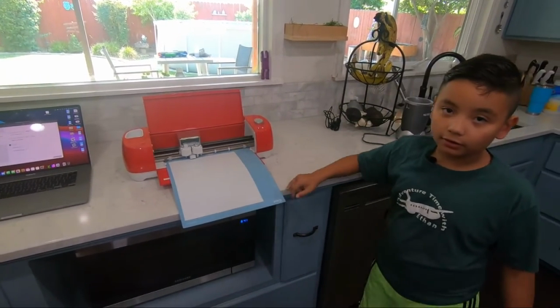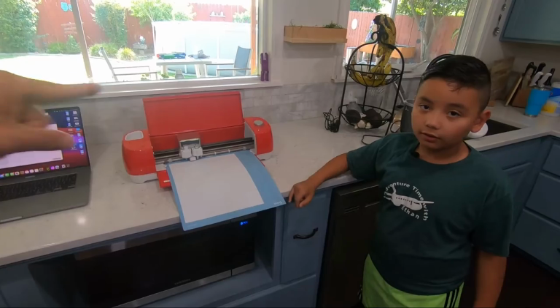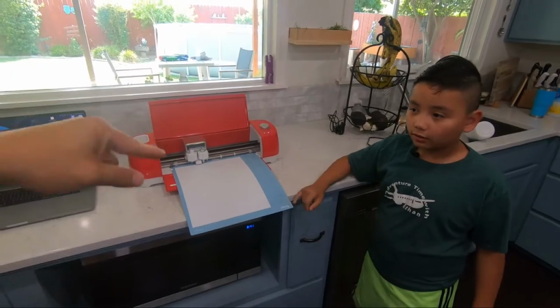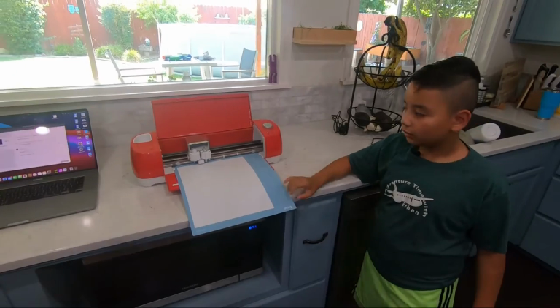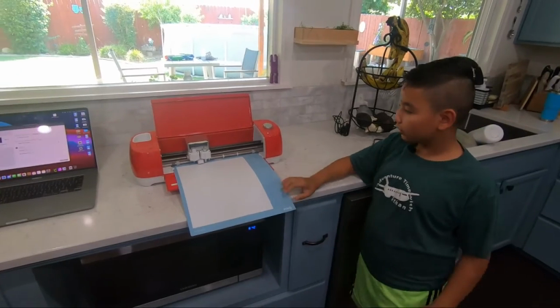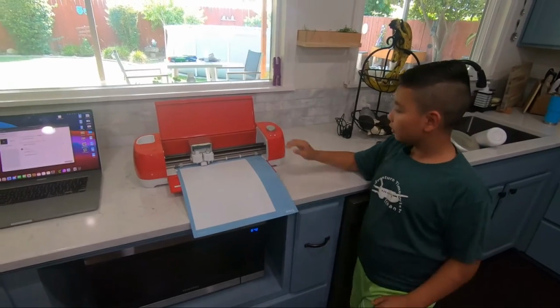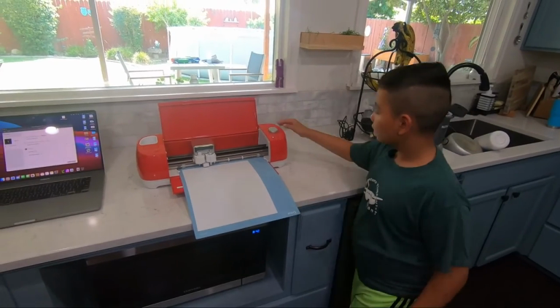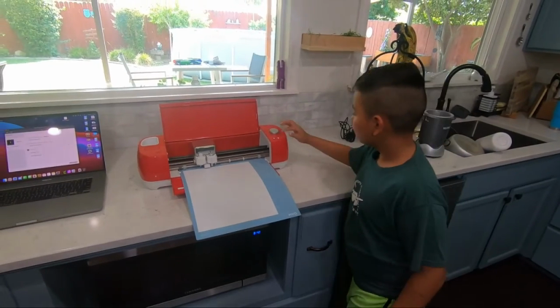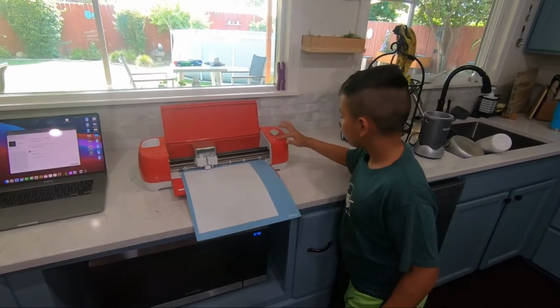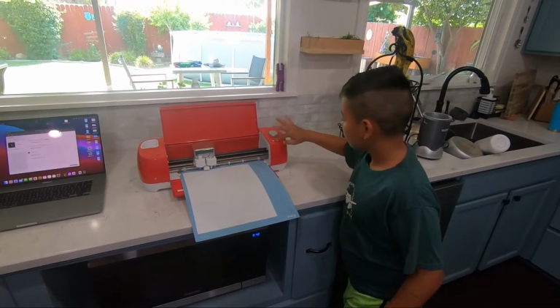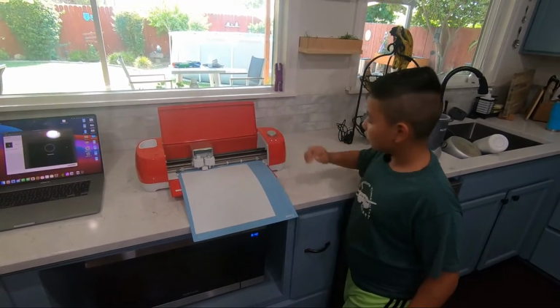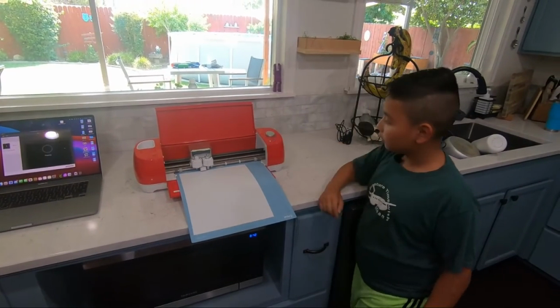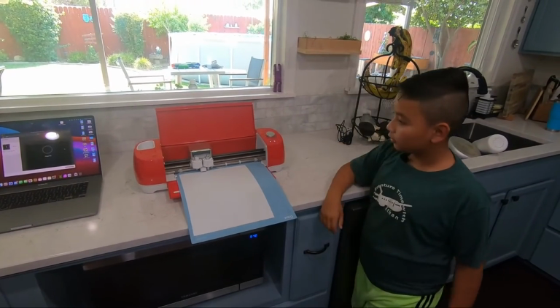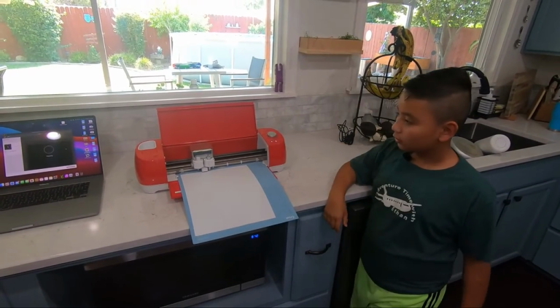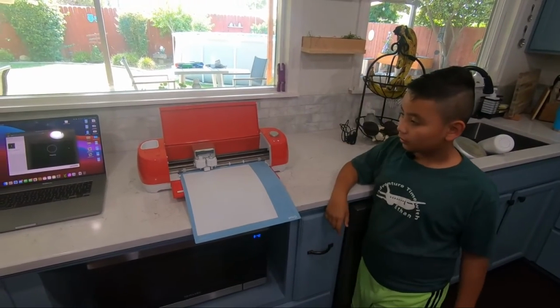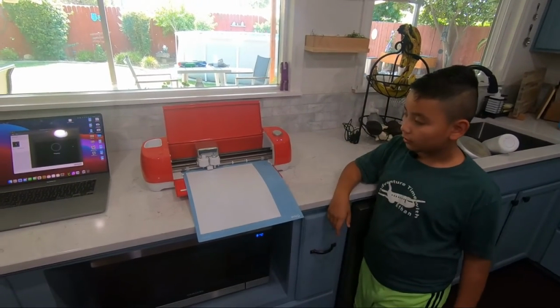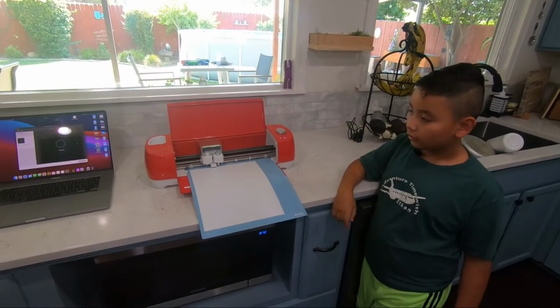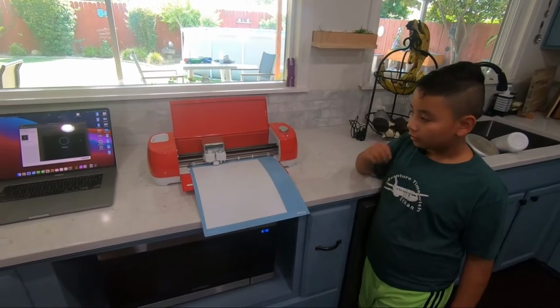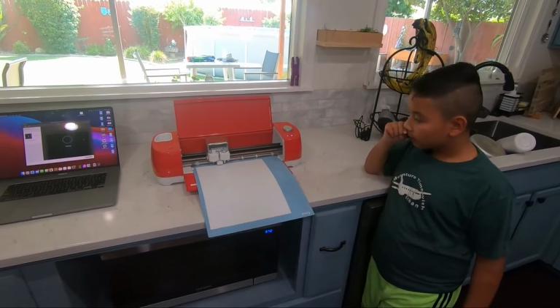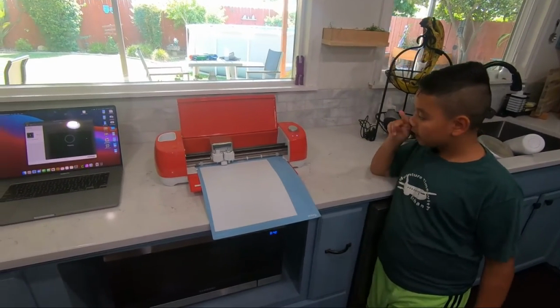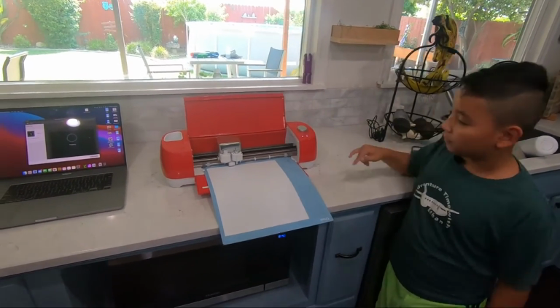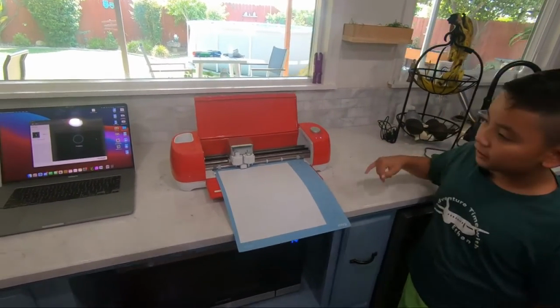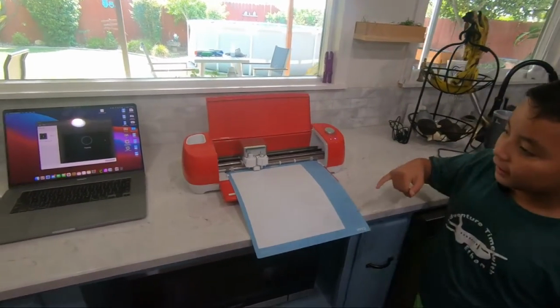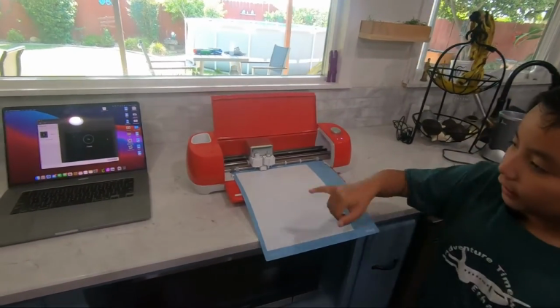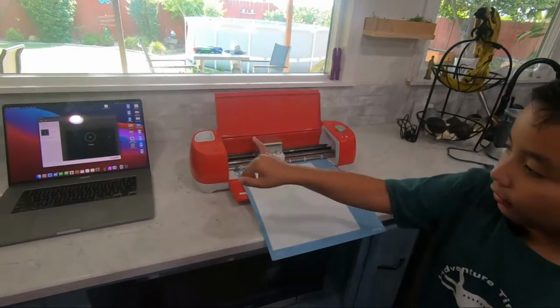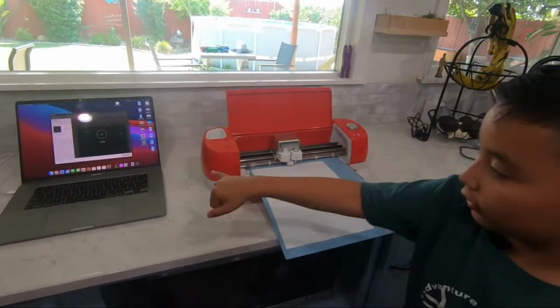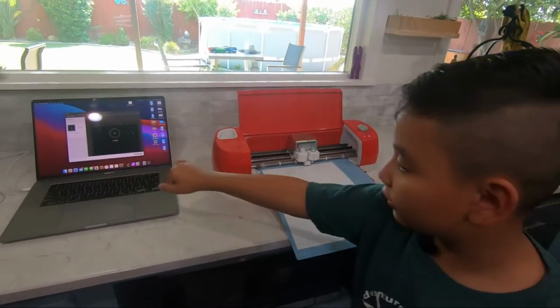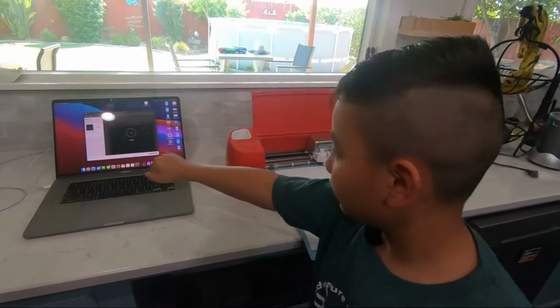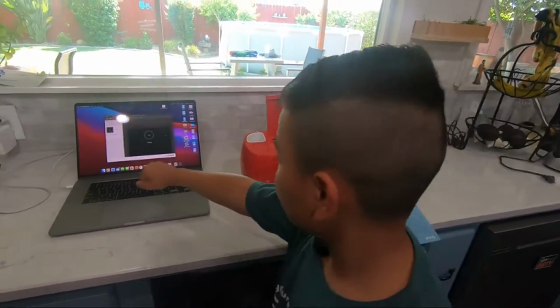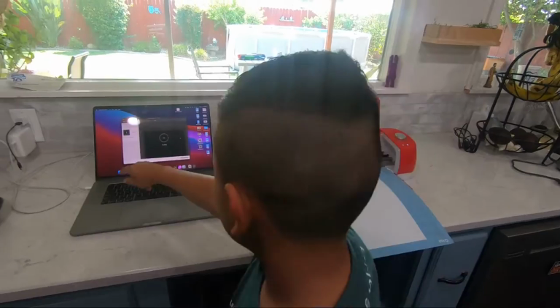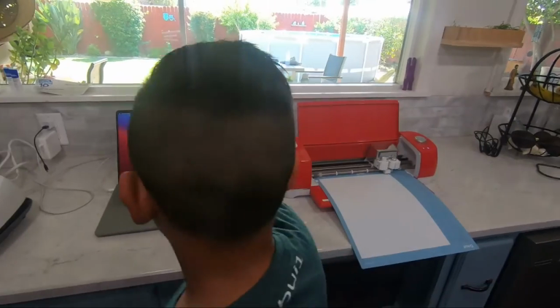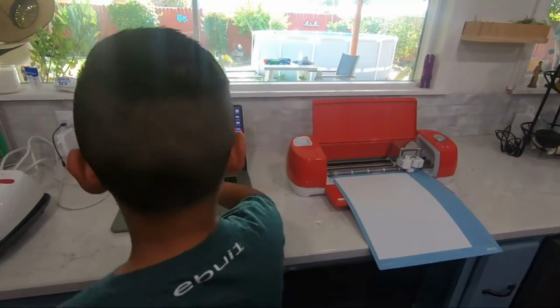Okay, now push the C button. Yeah, see if I push the C, it'll stay clean.